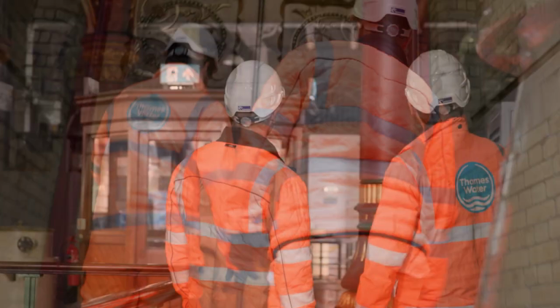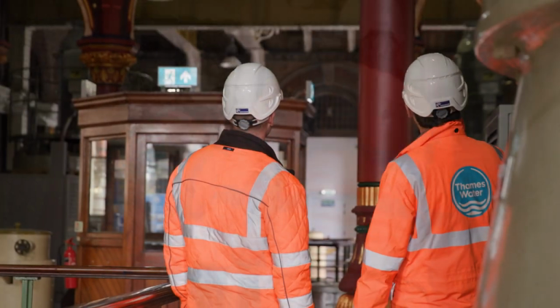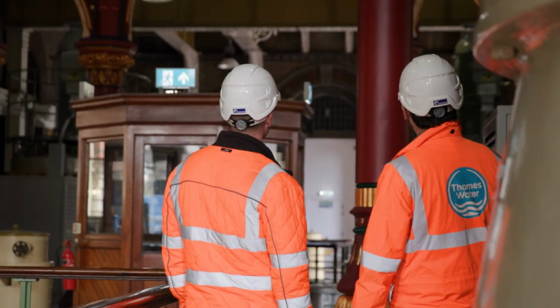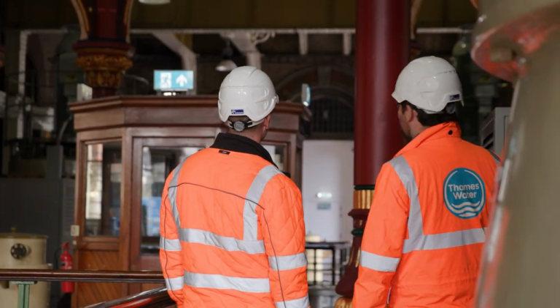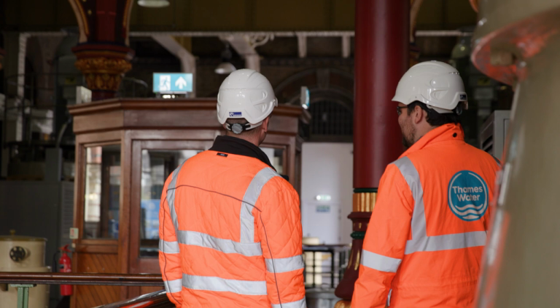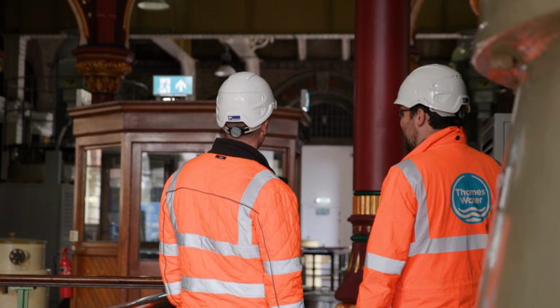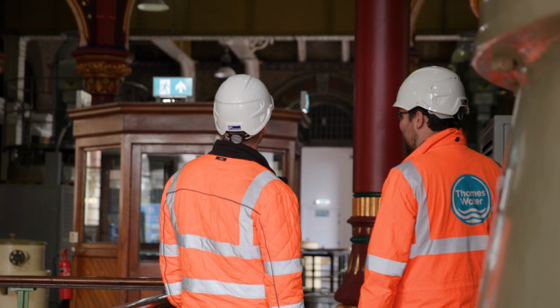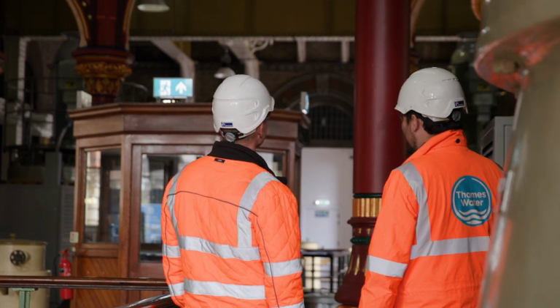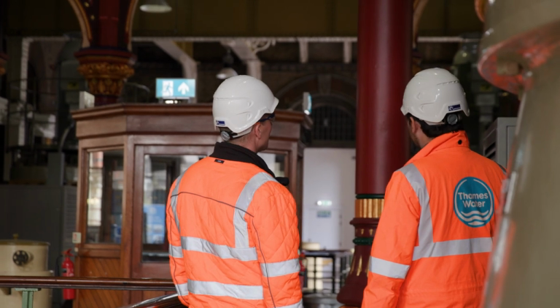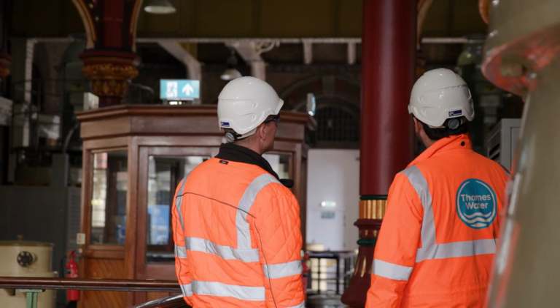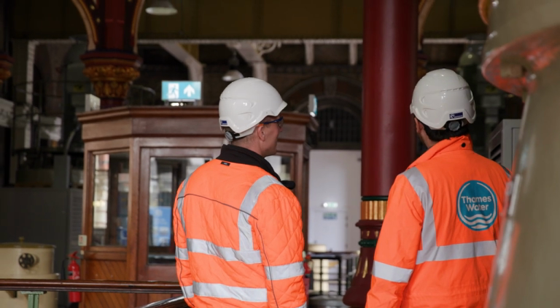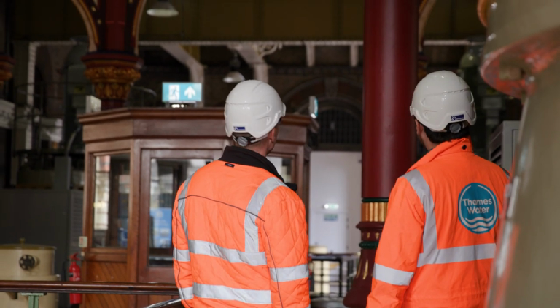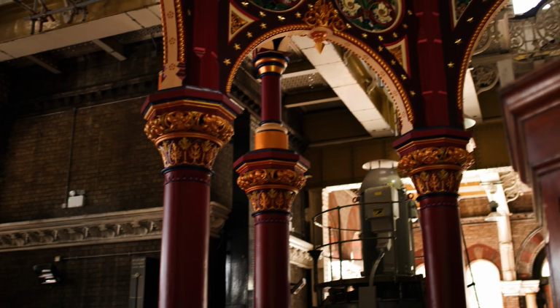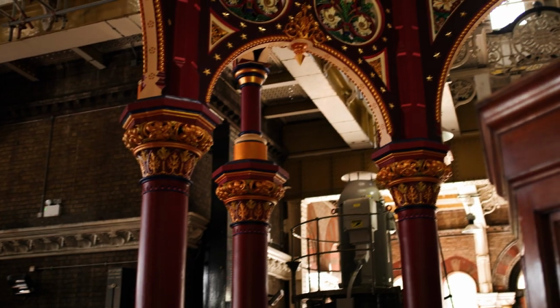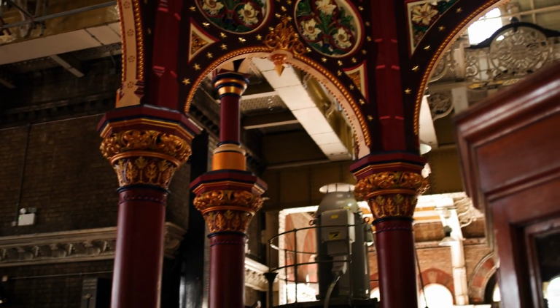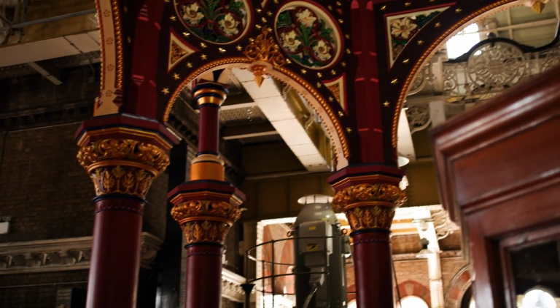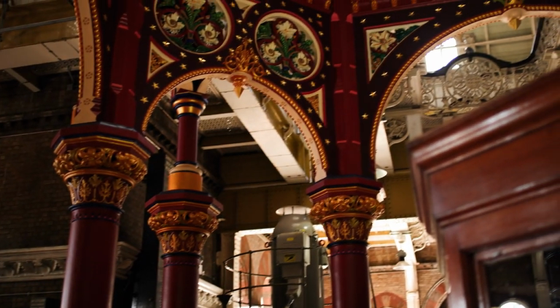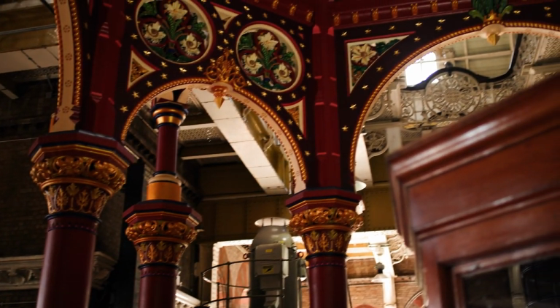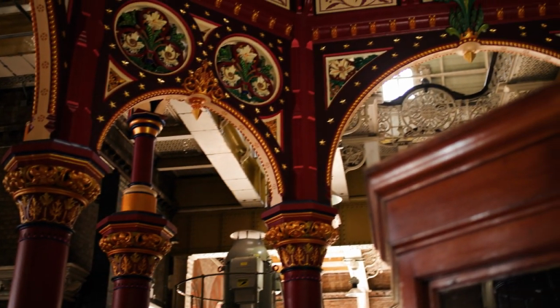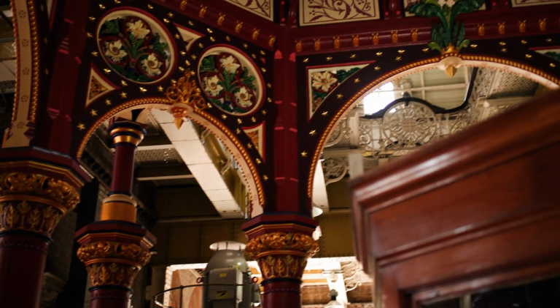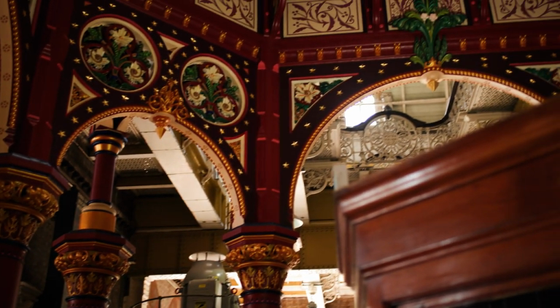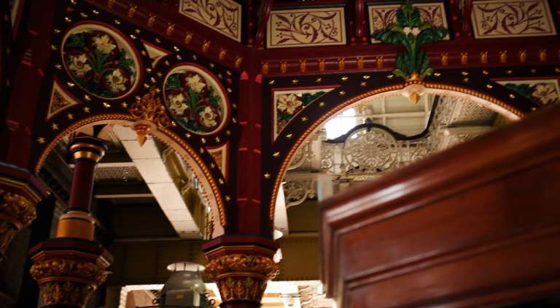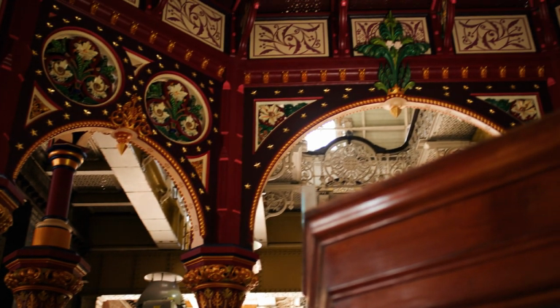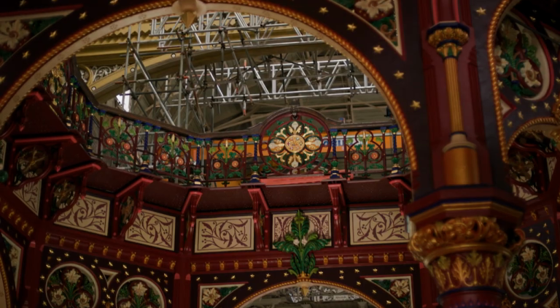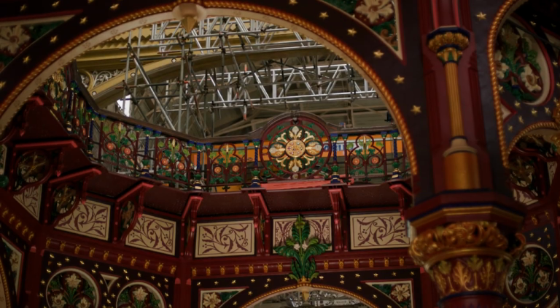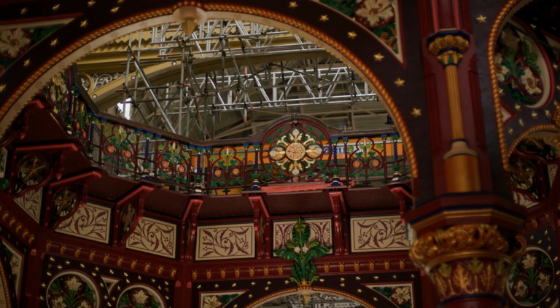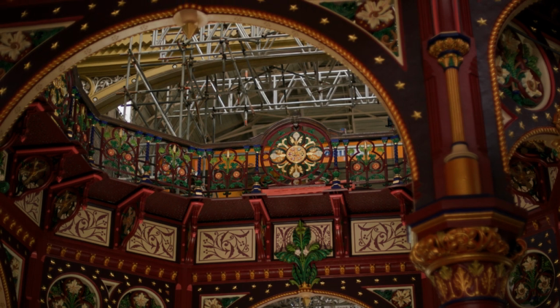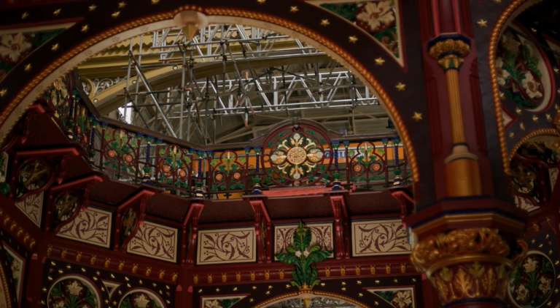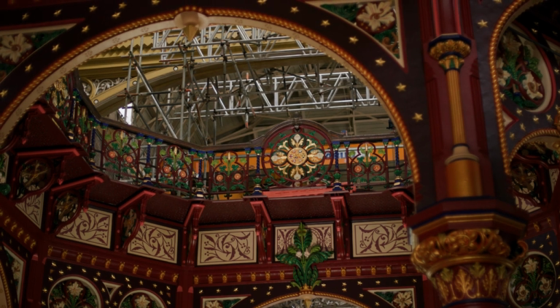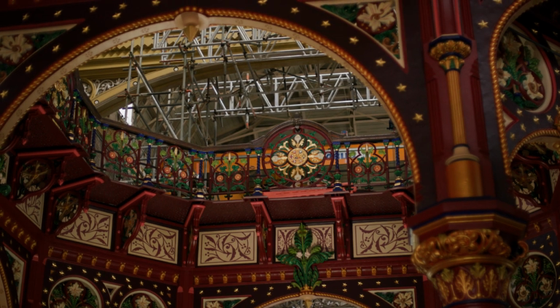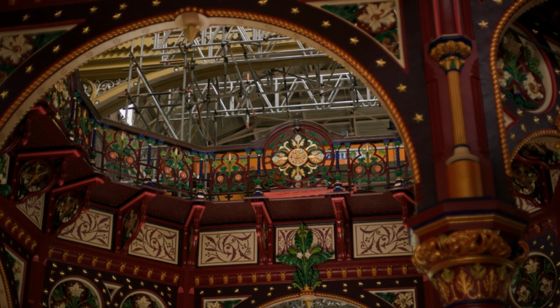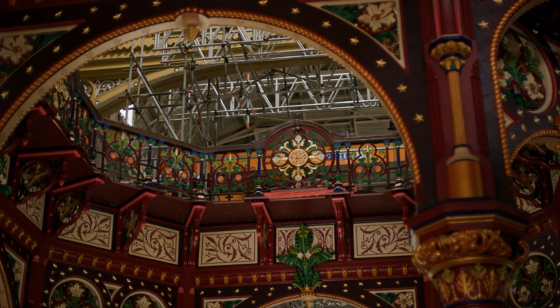Welcome to Abbey Mills, Jonny. It's absolutely brilliant — what an amazing architecture. This is one of Bazalgette's original pumping stations.